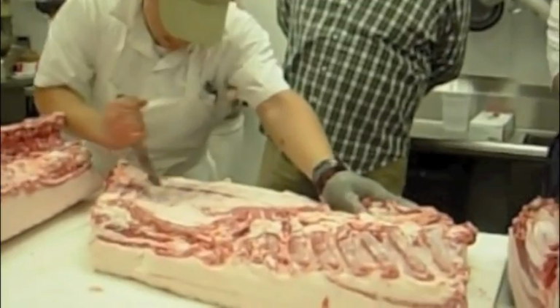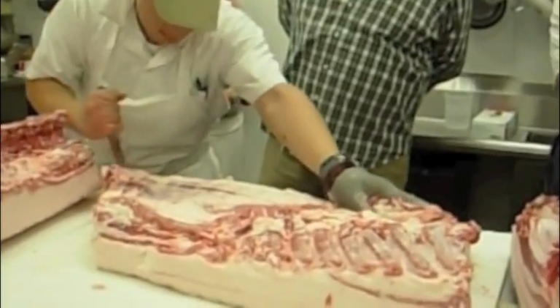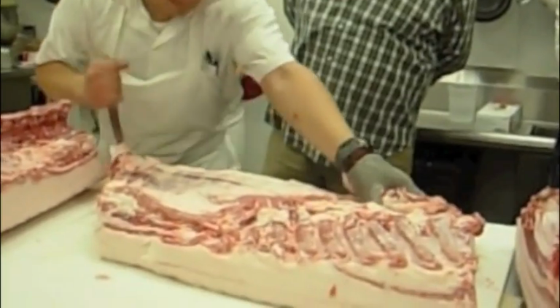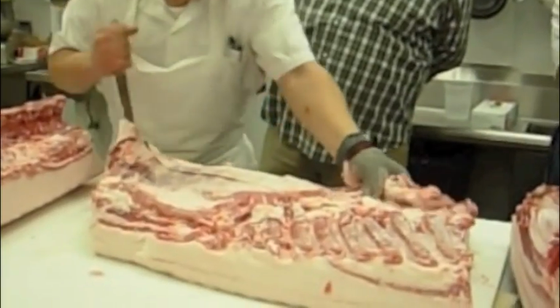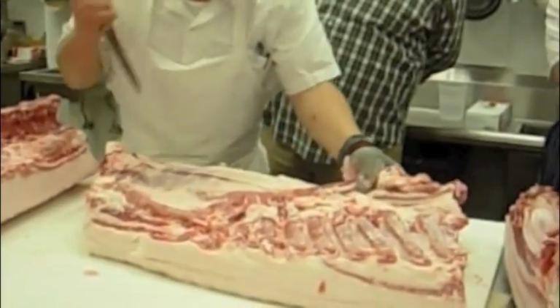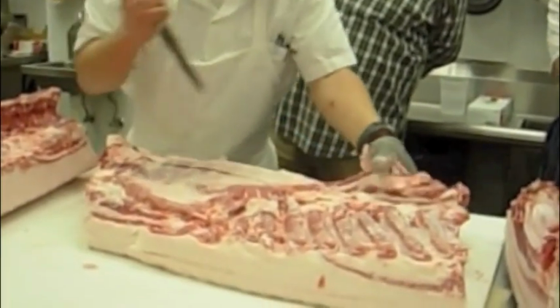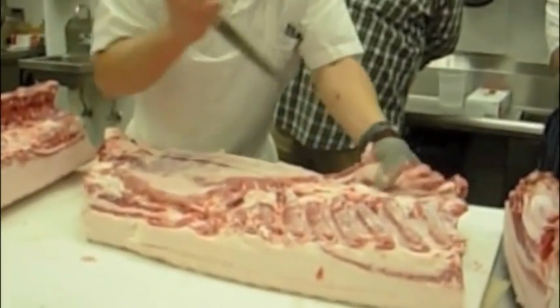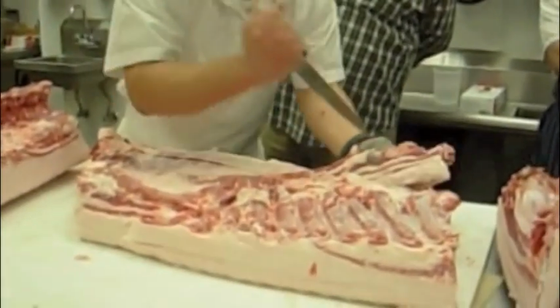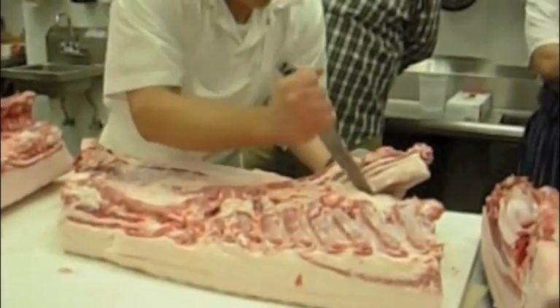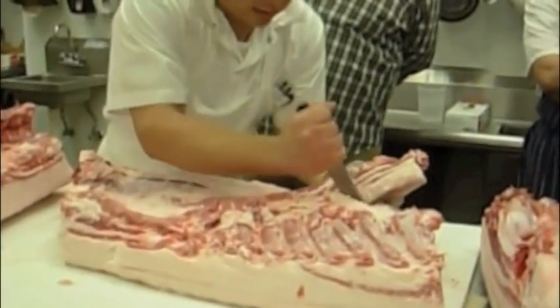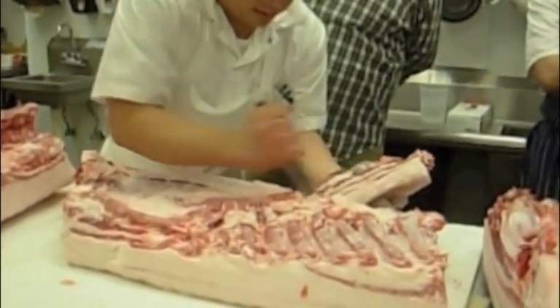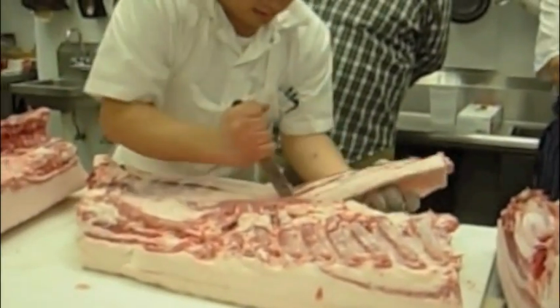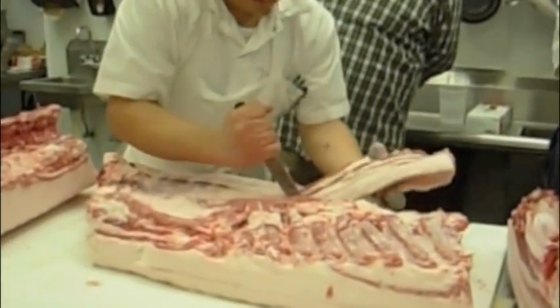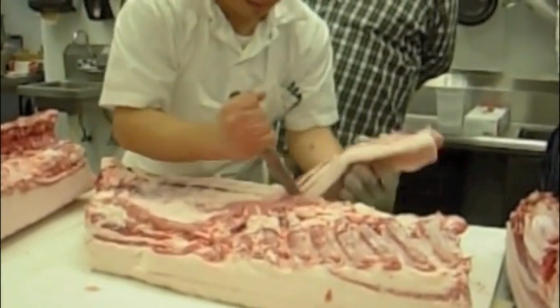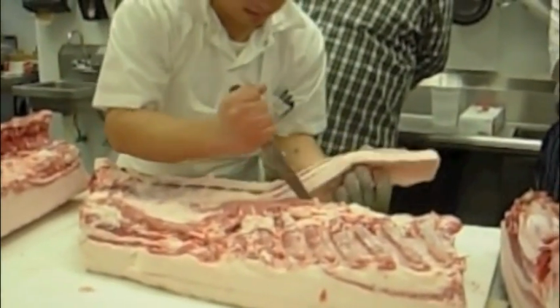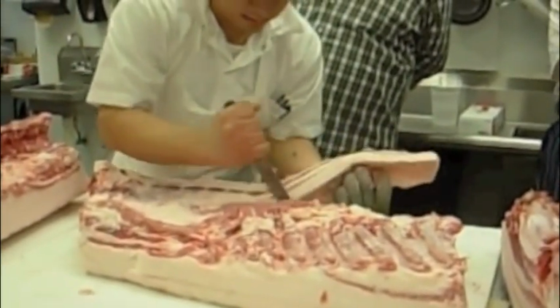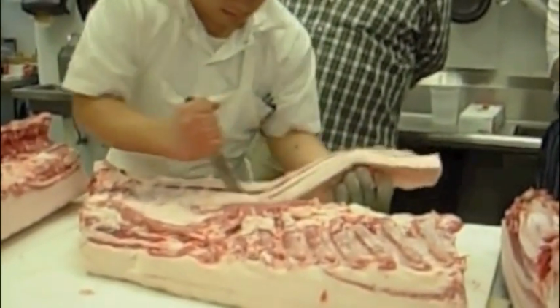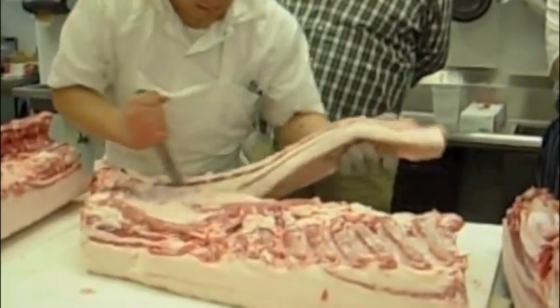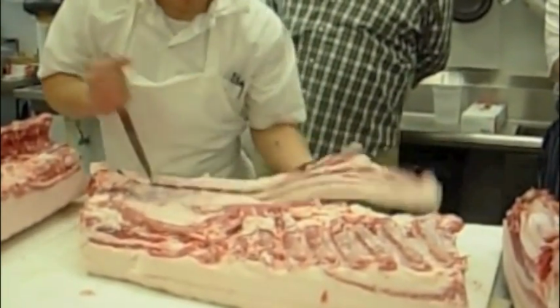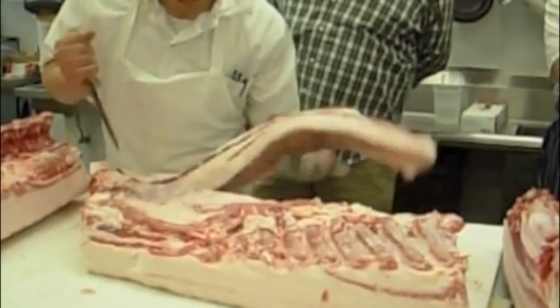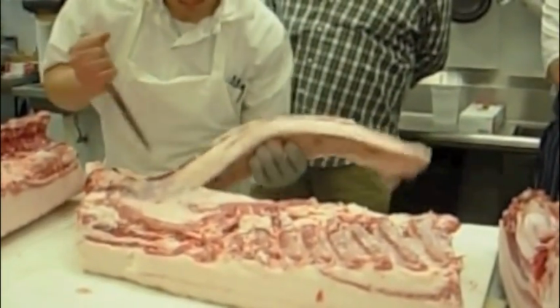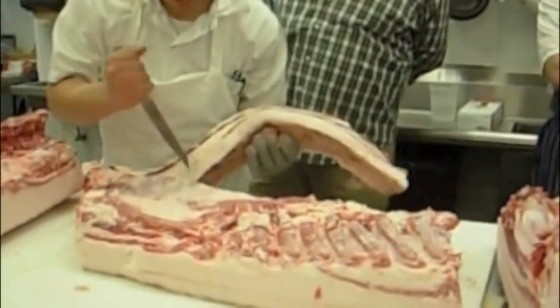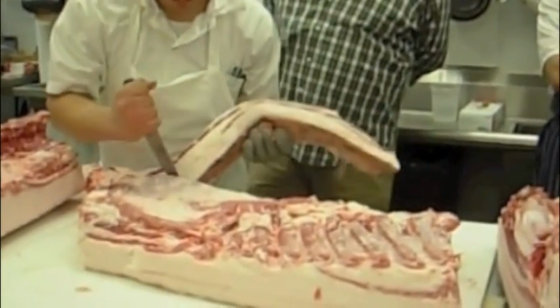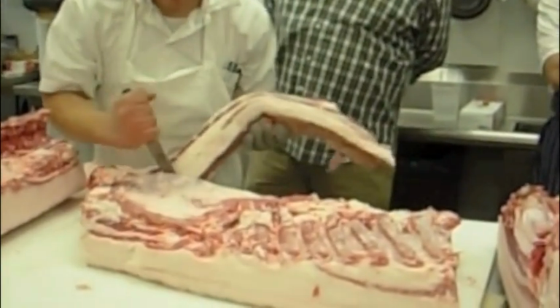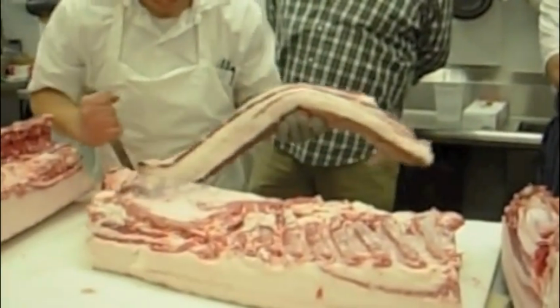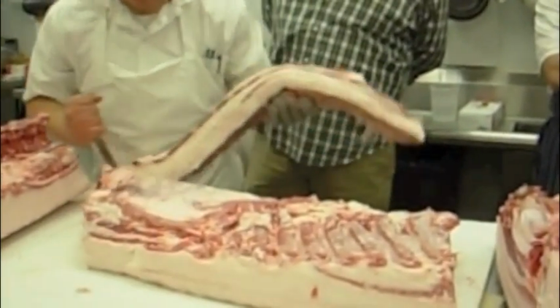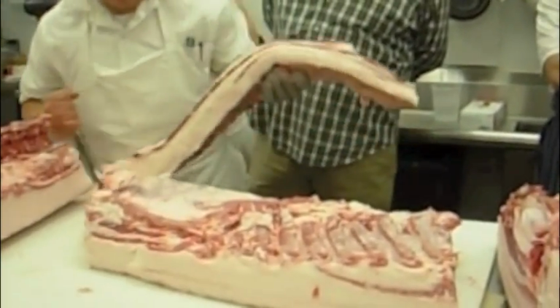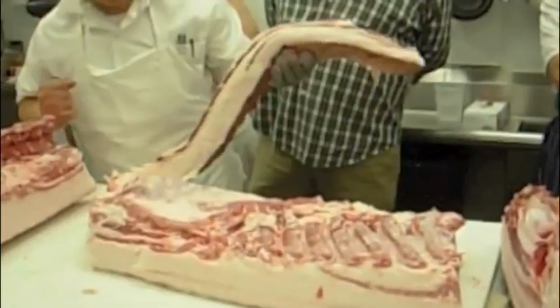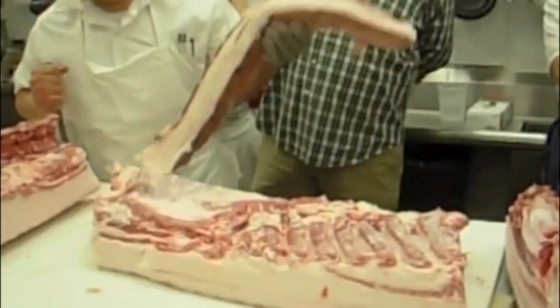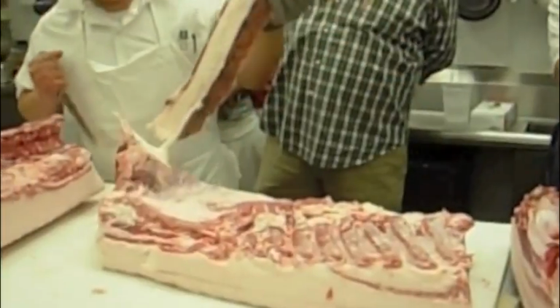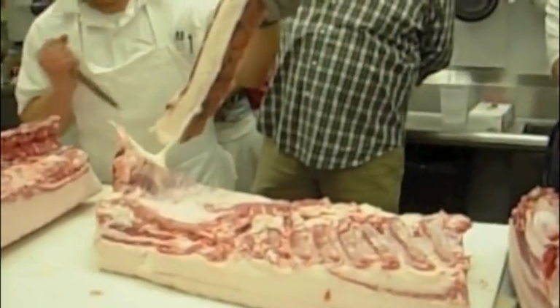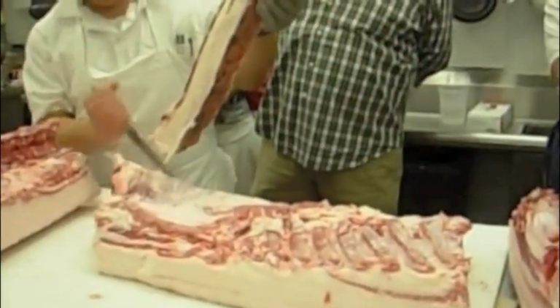Finally, it's time to cut off a big chunk to go back and be cured and become bacon. Doesn't that look great with all that beautiful fat?